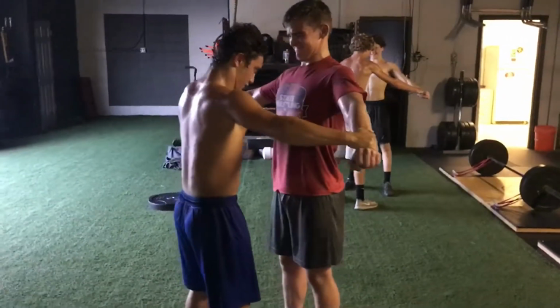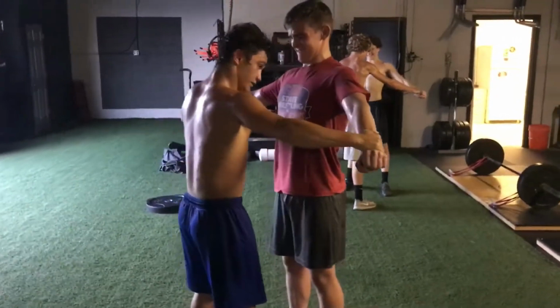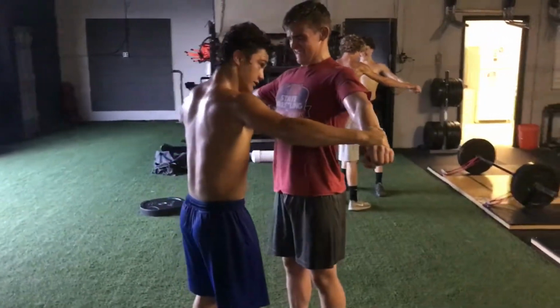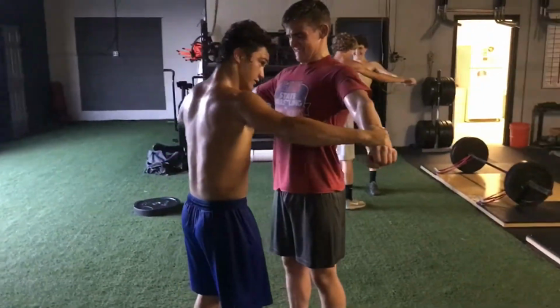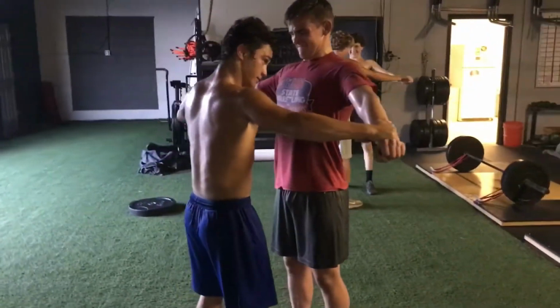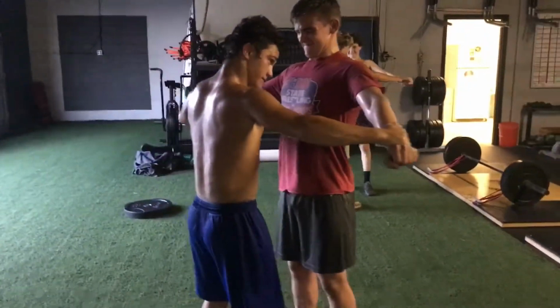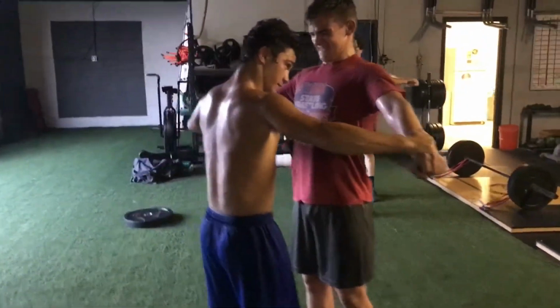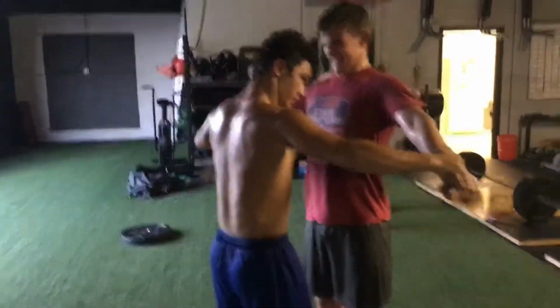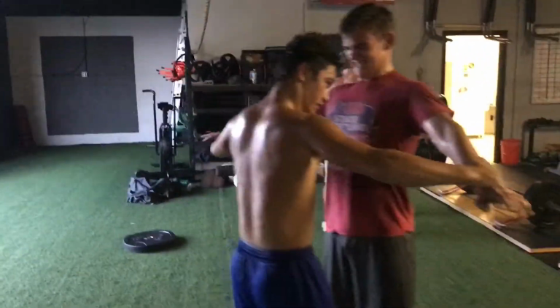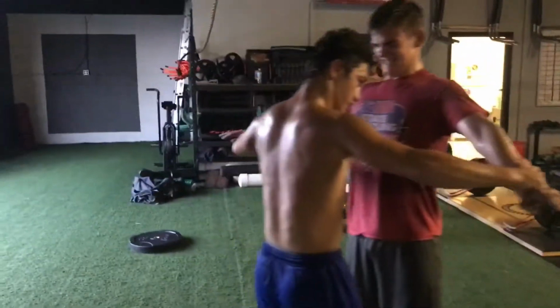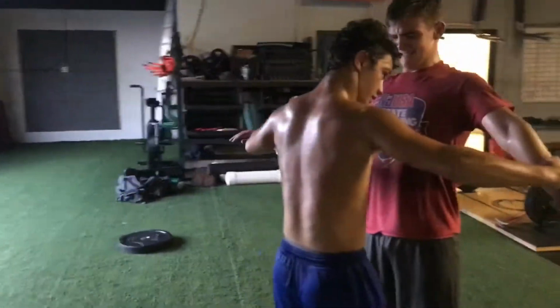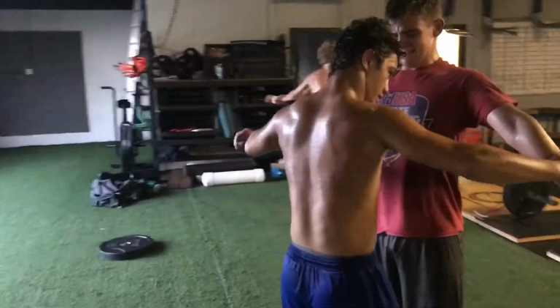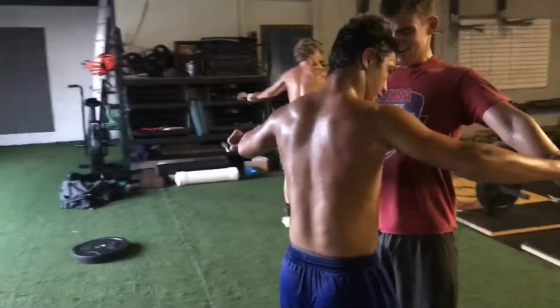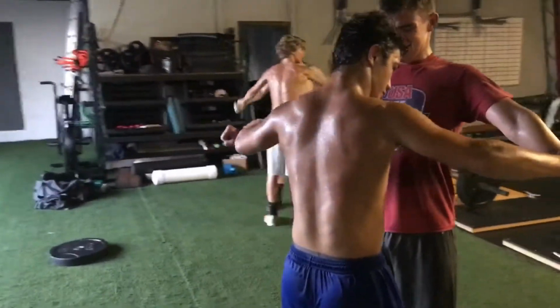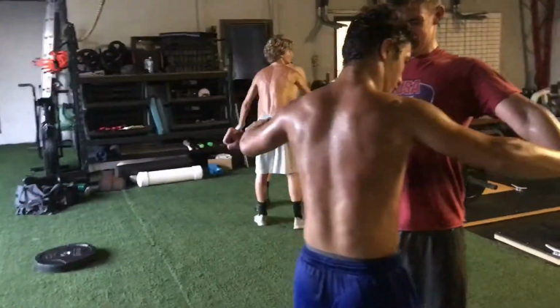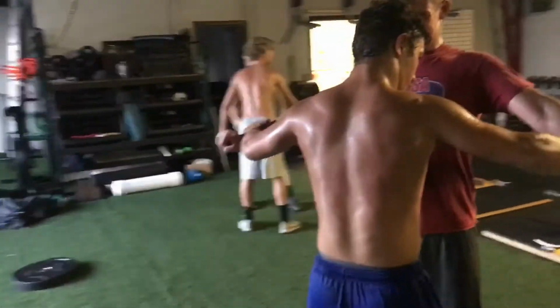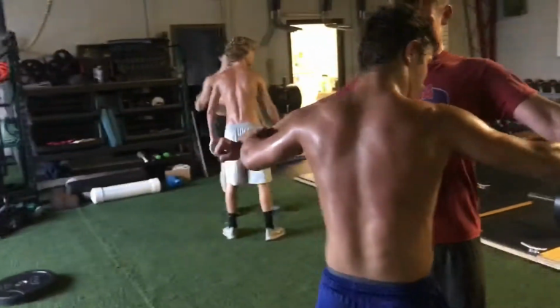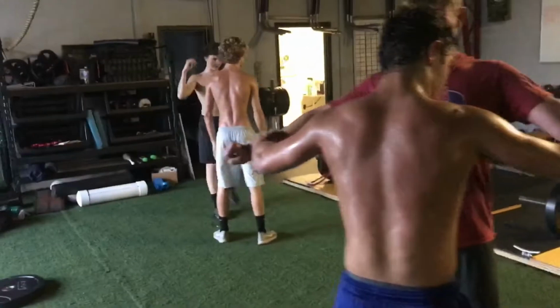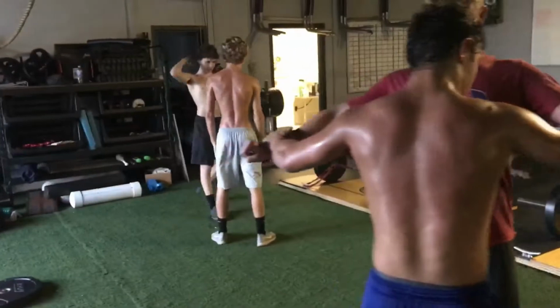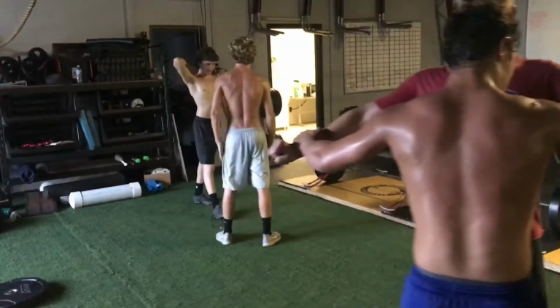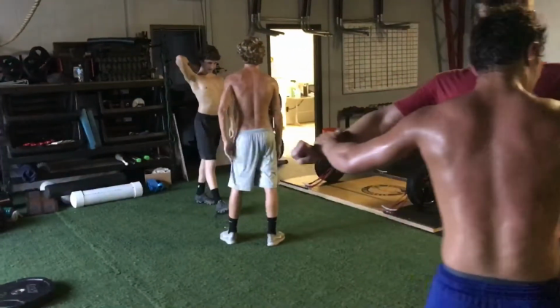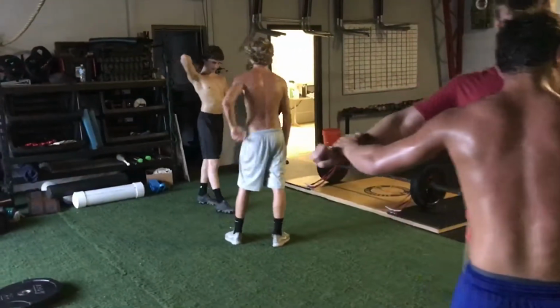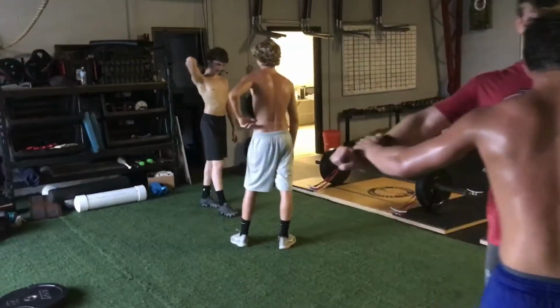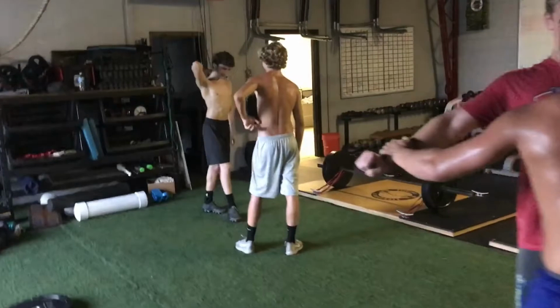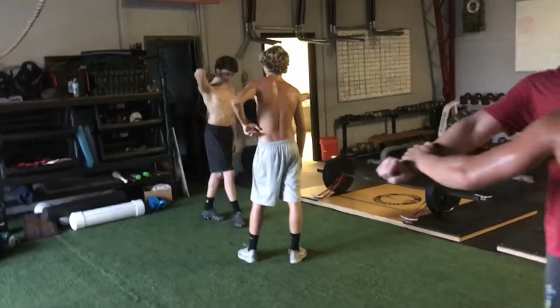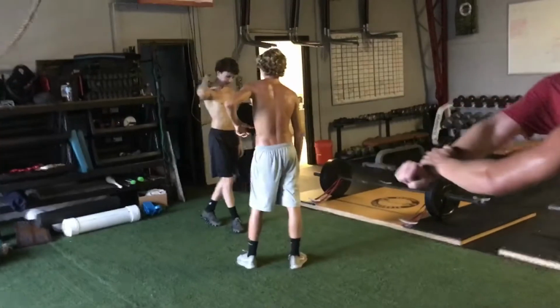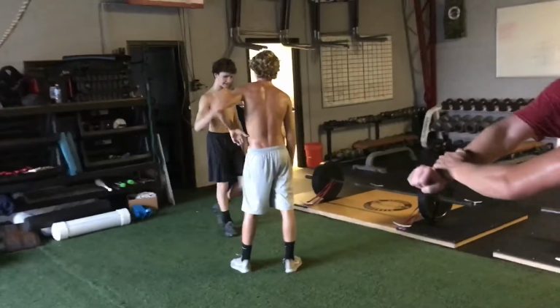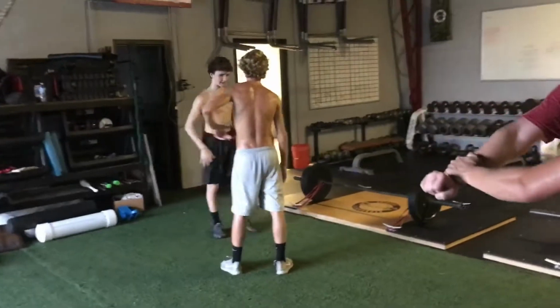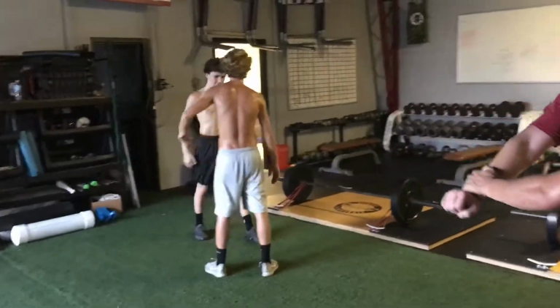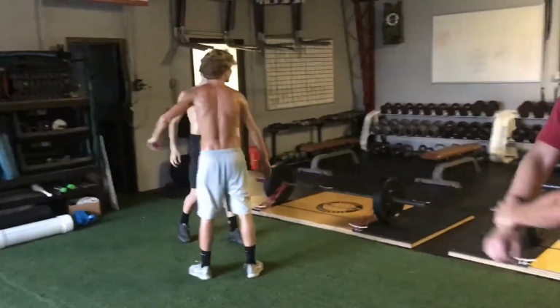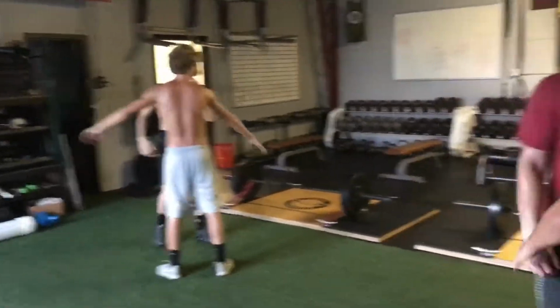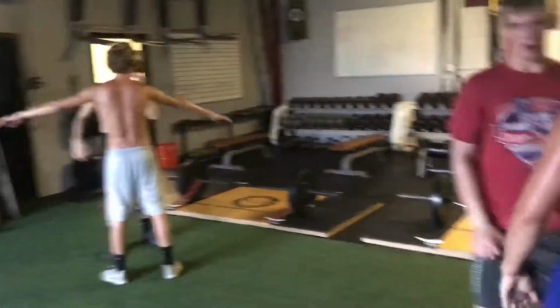We're now doing partner-resisted isometric shoulder raises — 10 seconds pressing from the top down and 10 seconds from the bottom up.